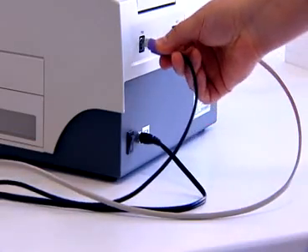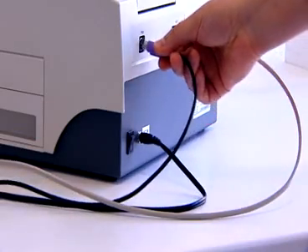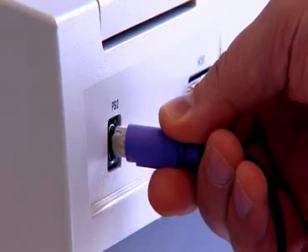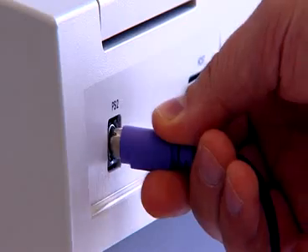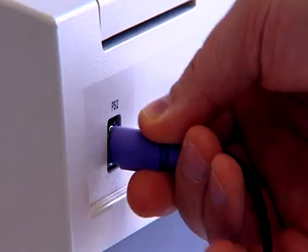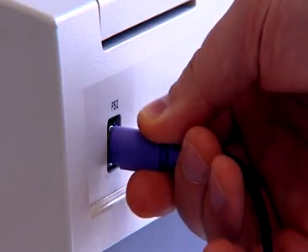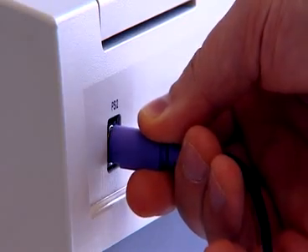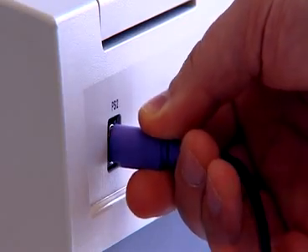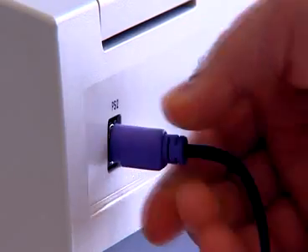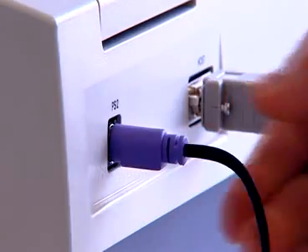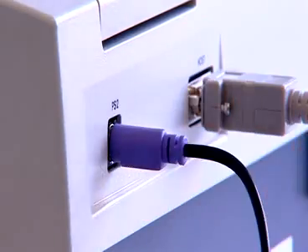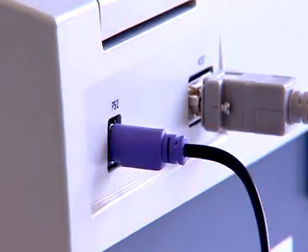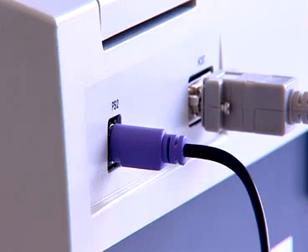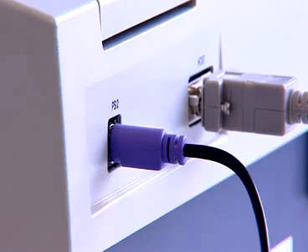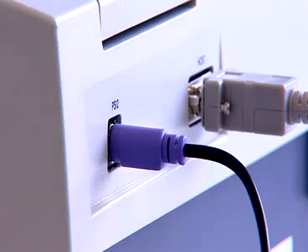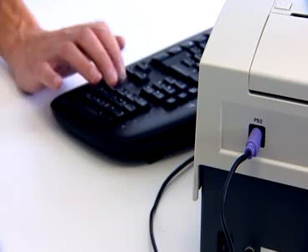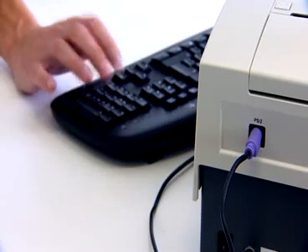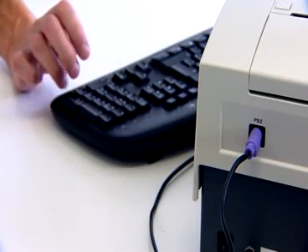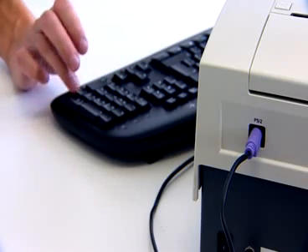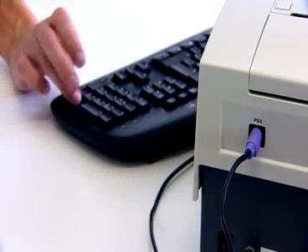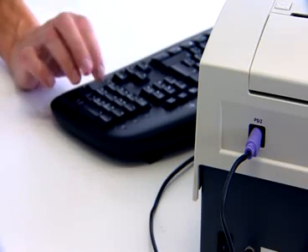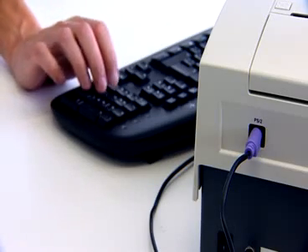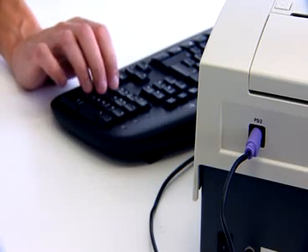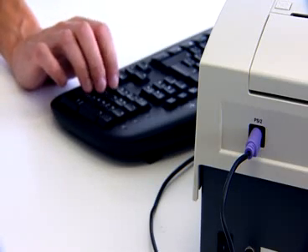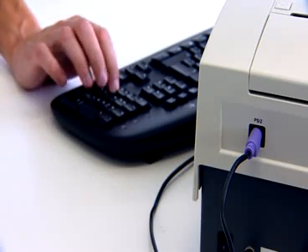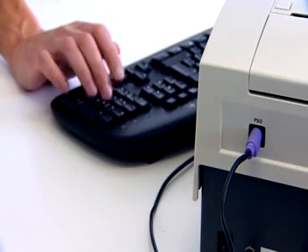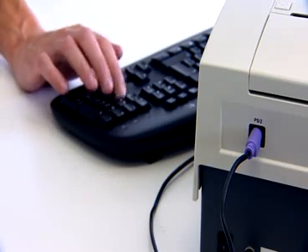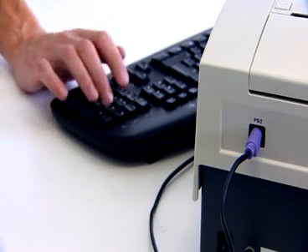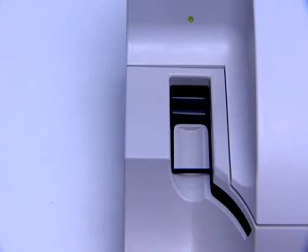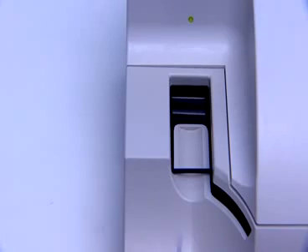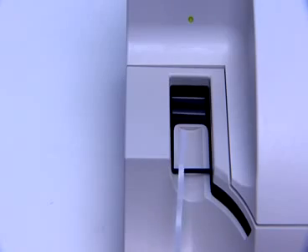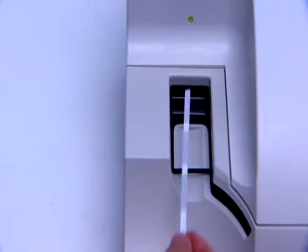Connectors for an external keyboard or barcode reader, and a connector for the laboratory IT system or PC, come as standard.